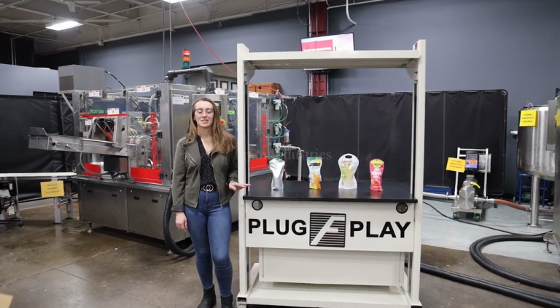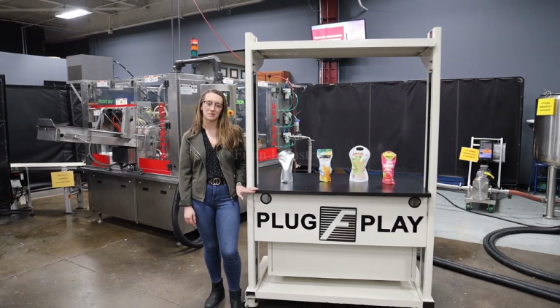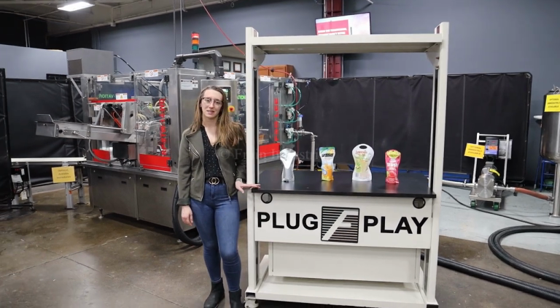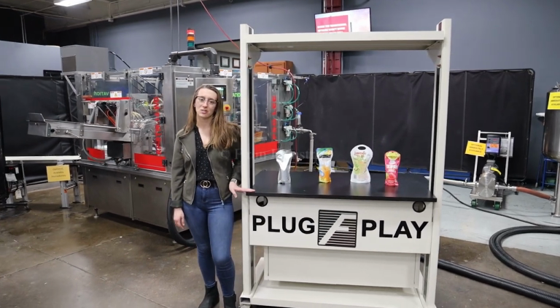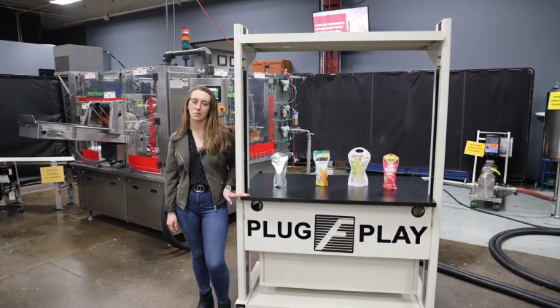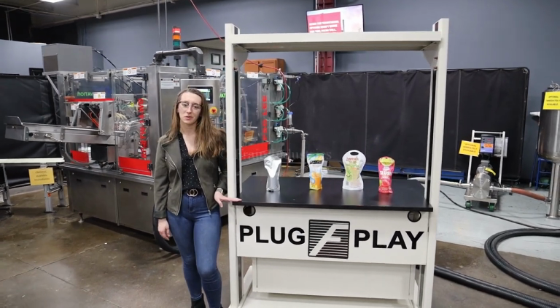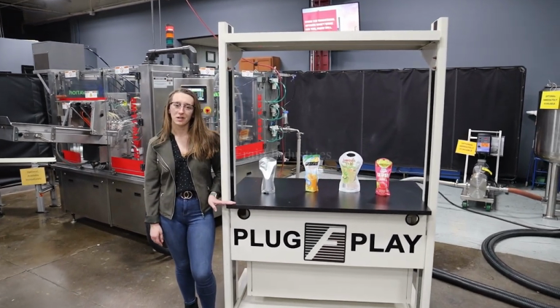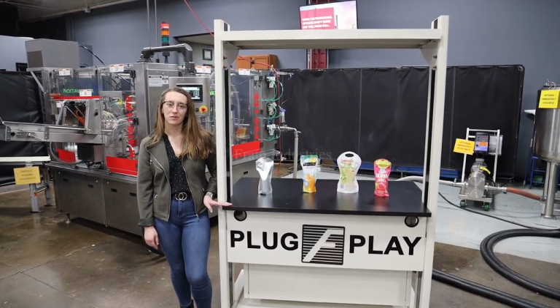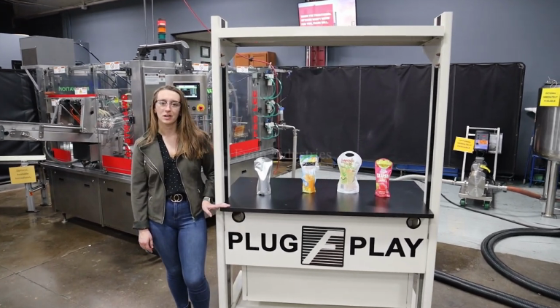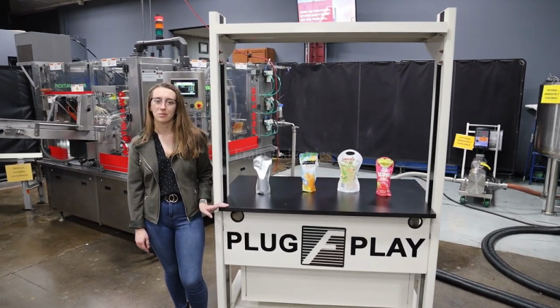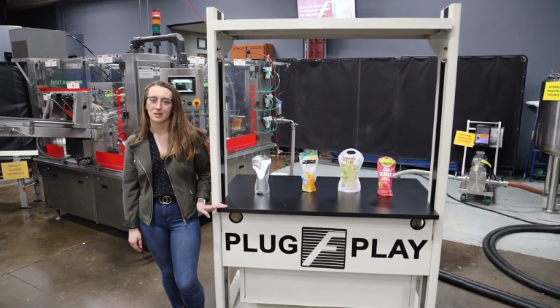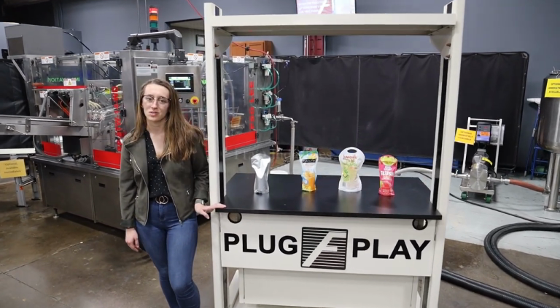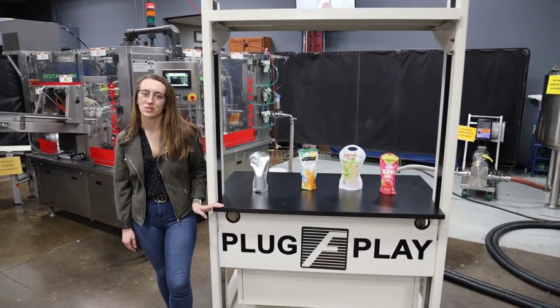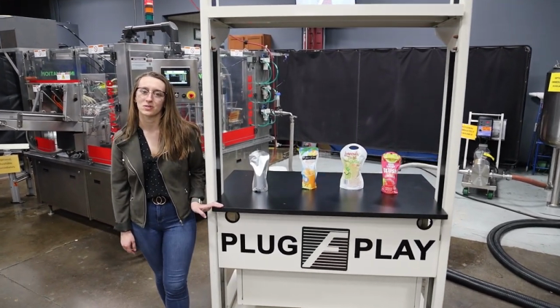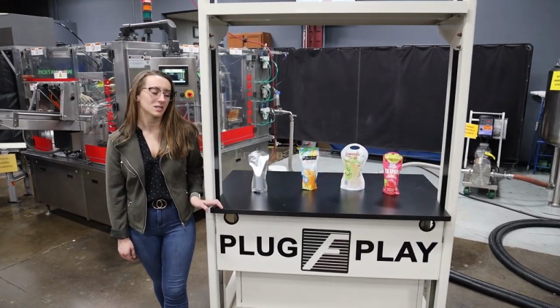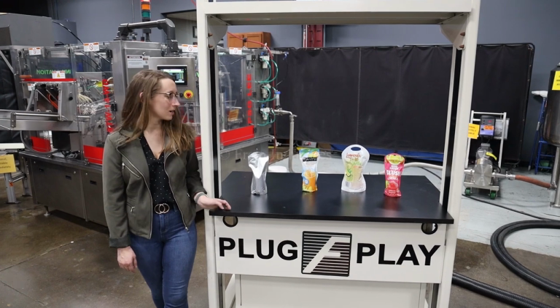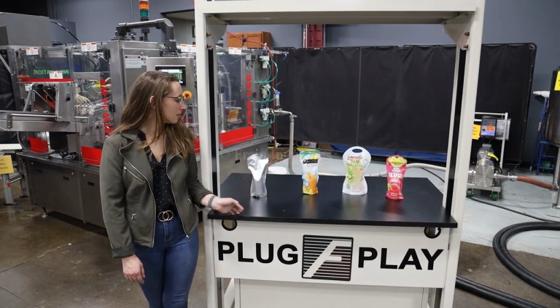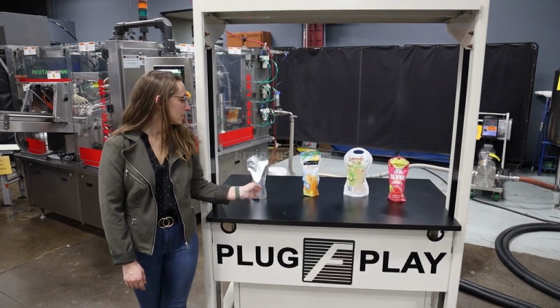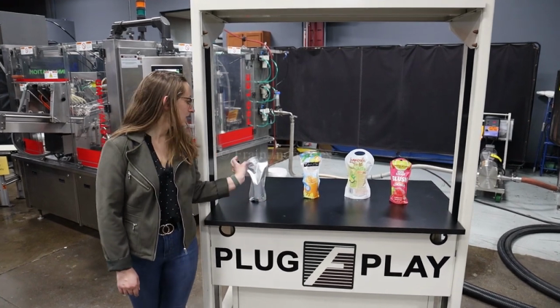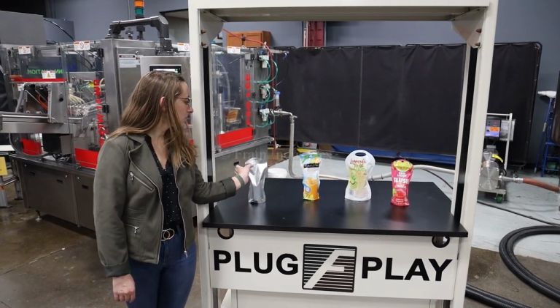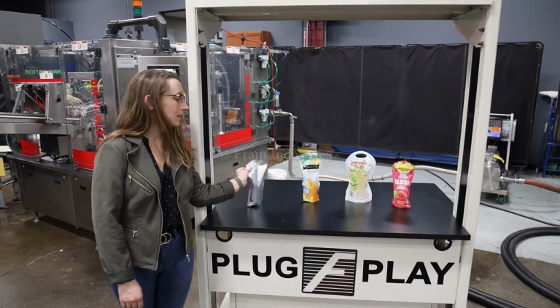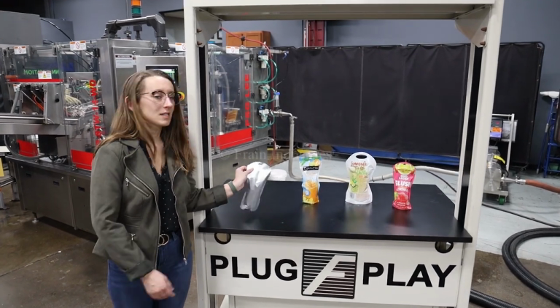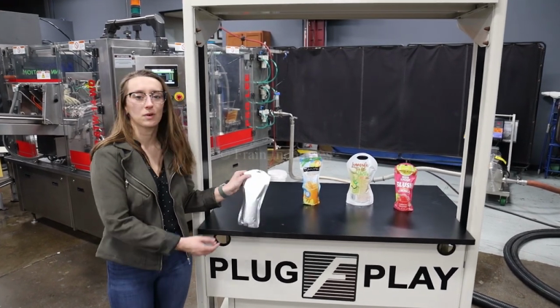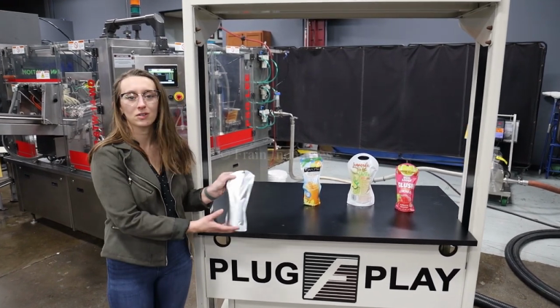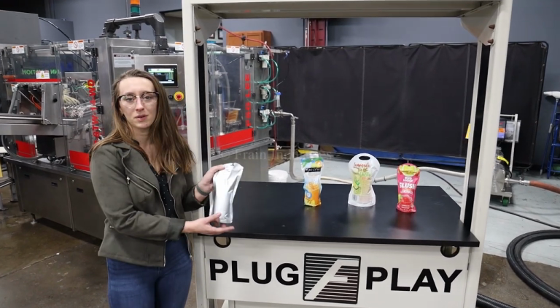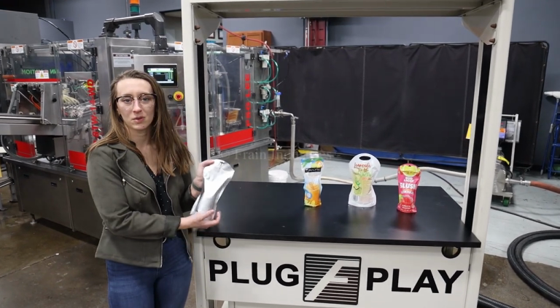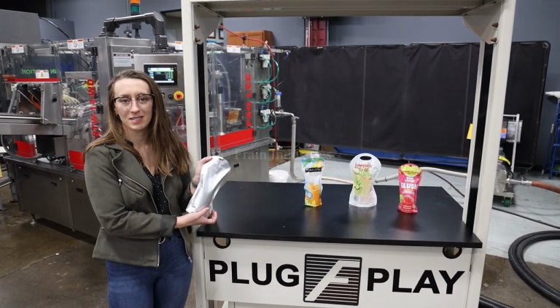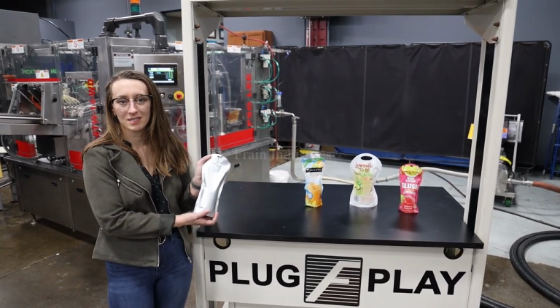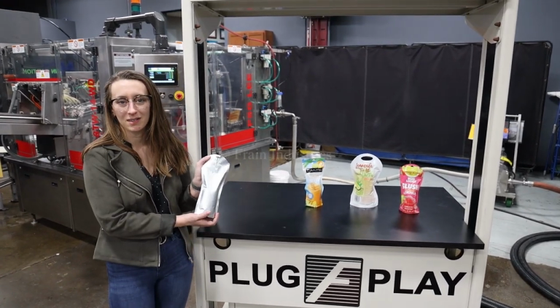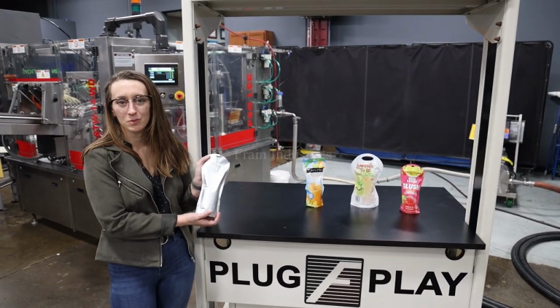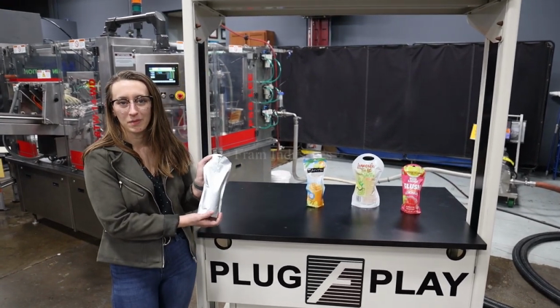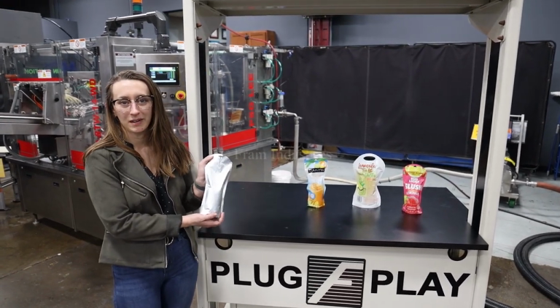Systems like this are capable of running a variety of products such as you see here. Today I'll be running this product through at 26 cycles per minute.